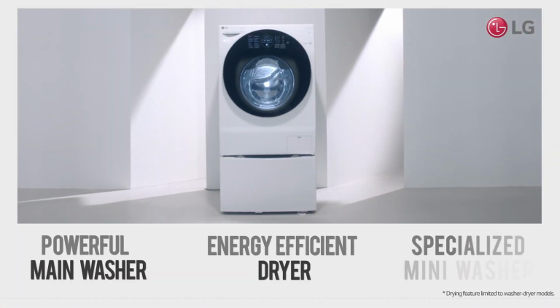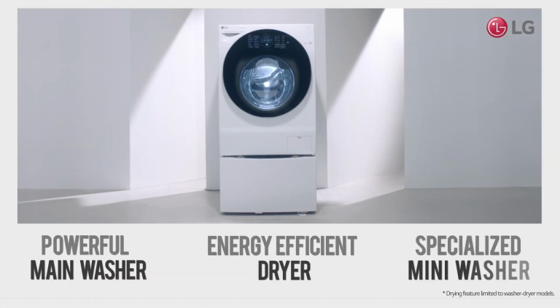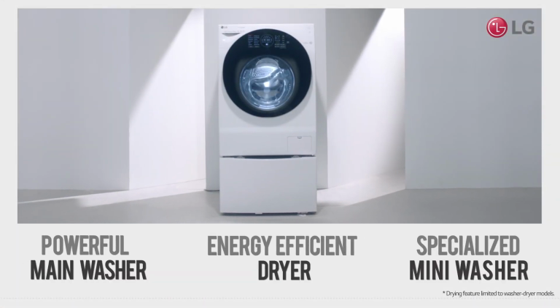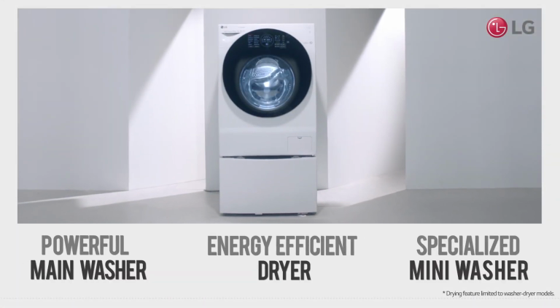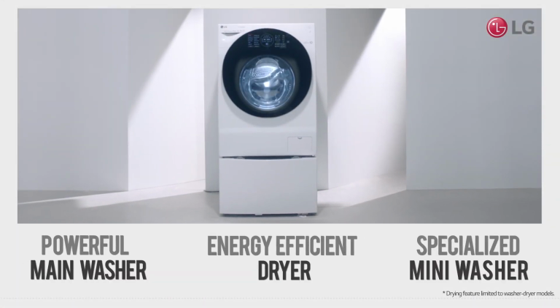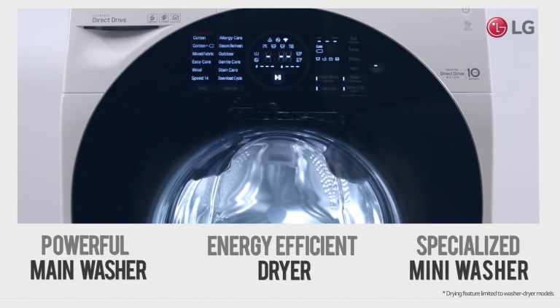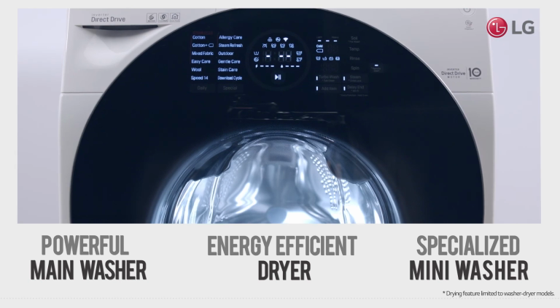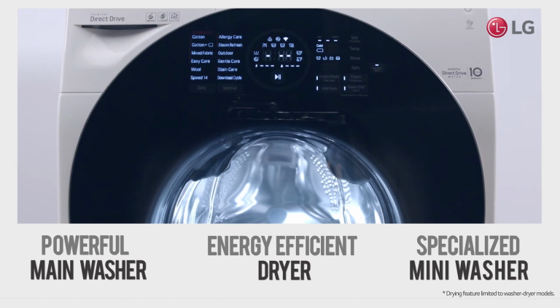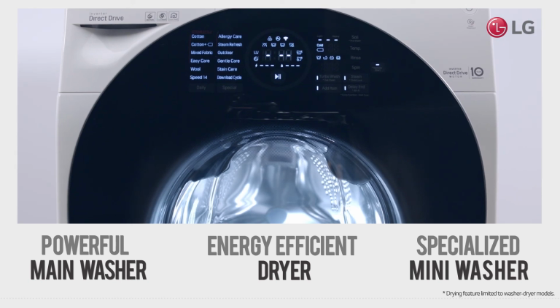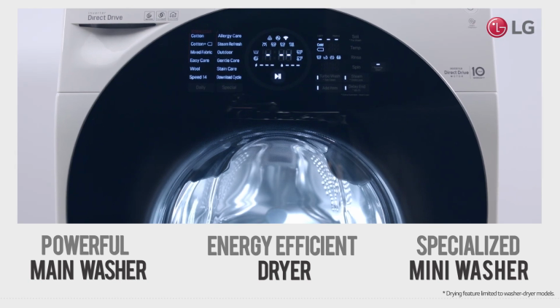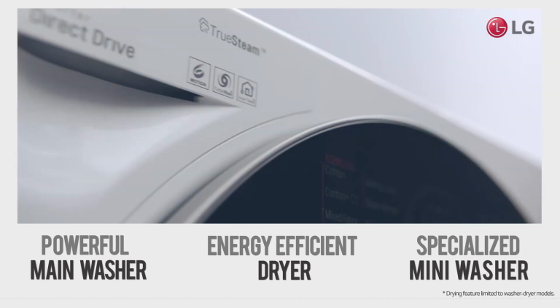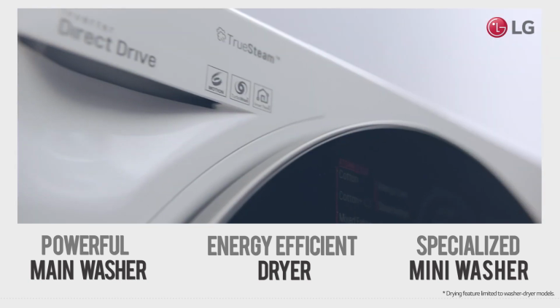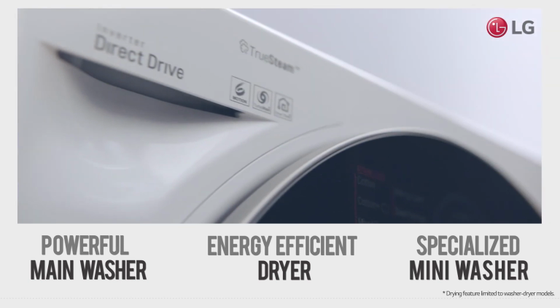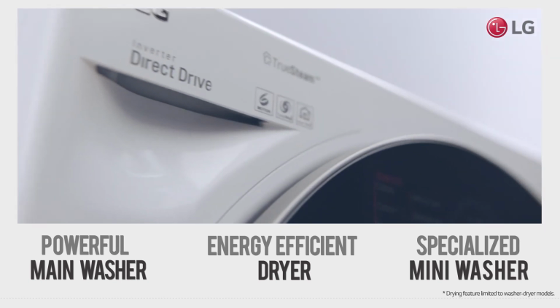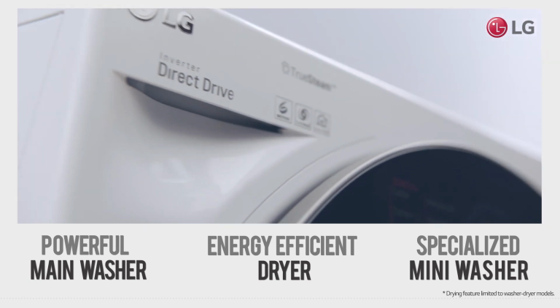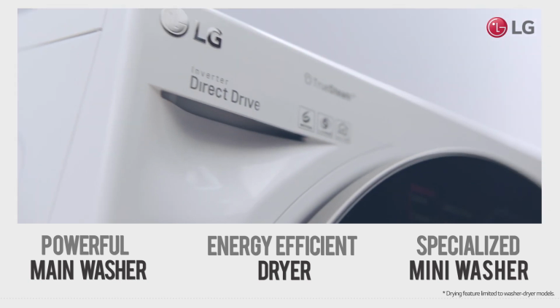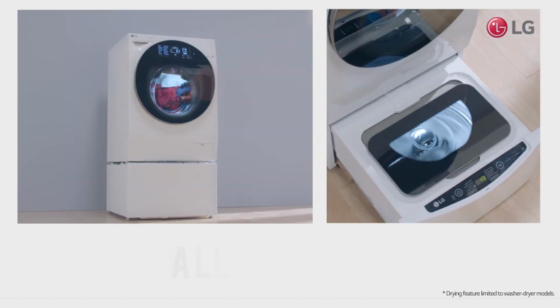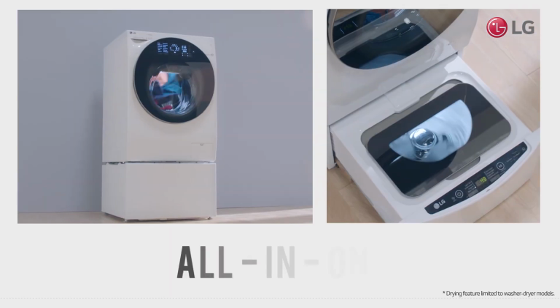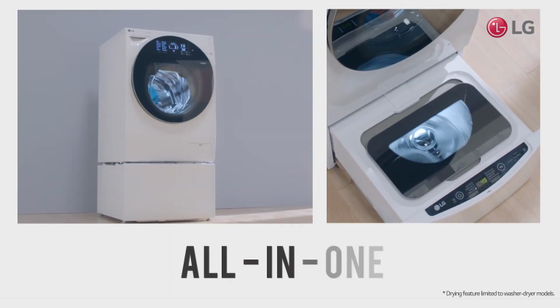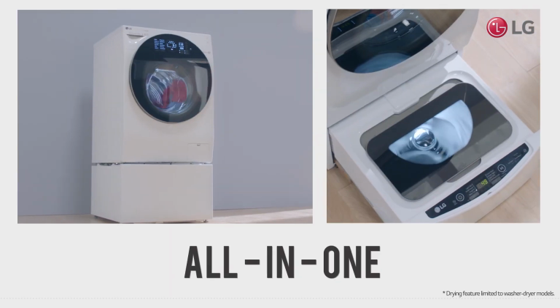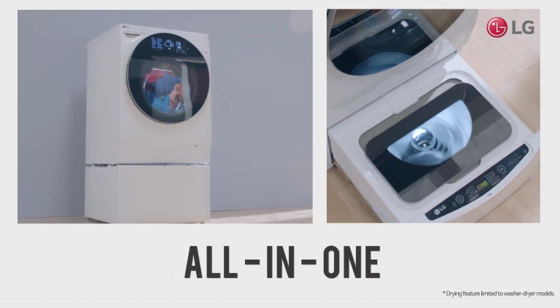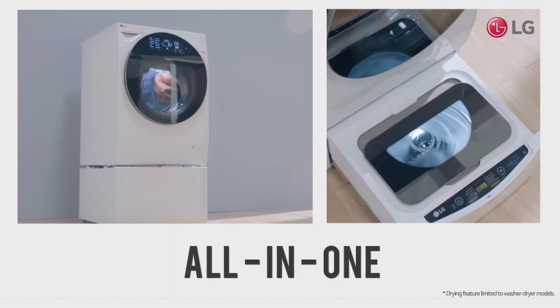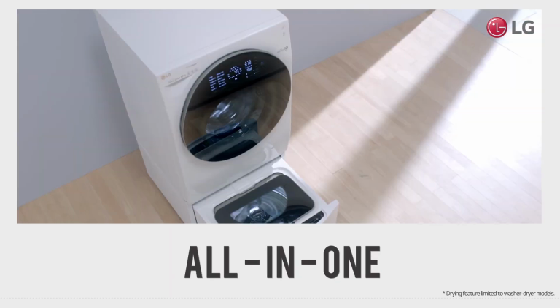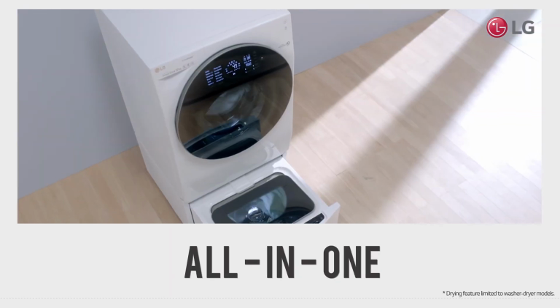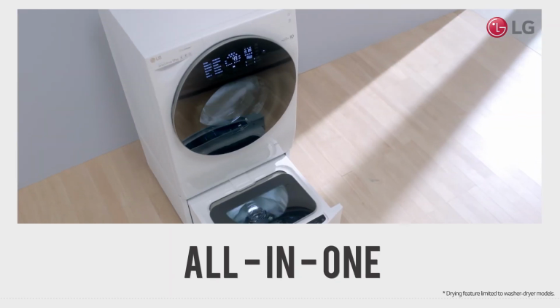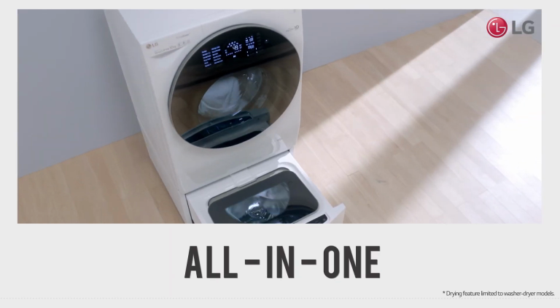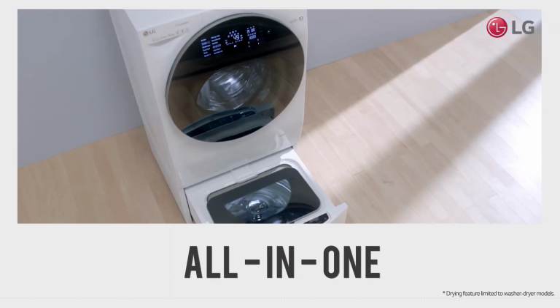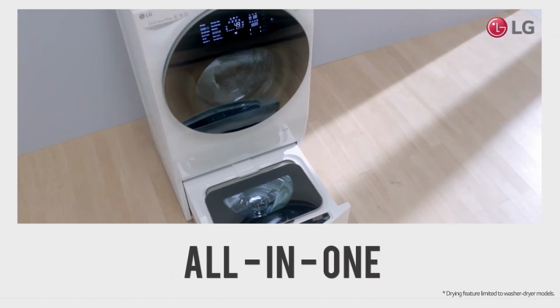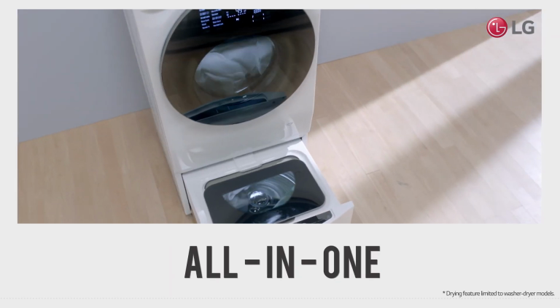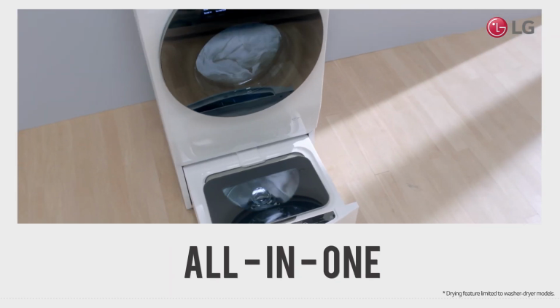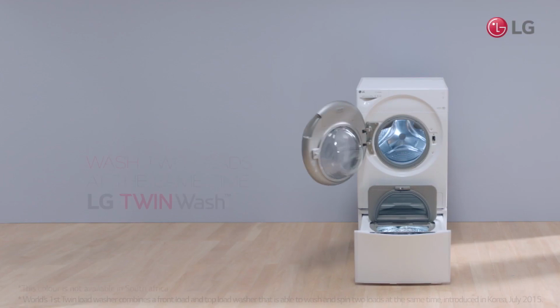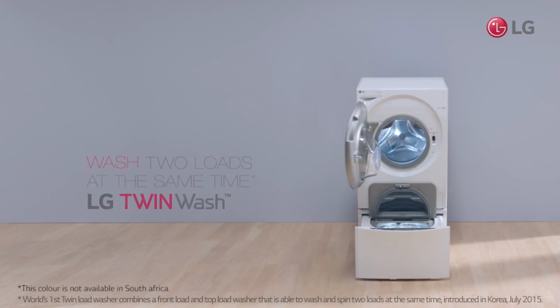Time saving, customised care for all your laundry needs. LG TwinWash.